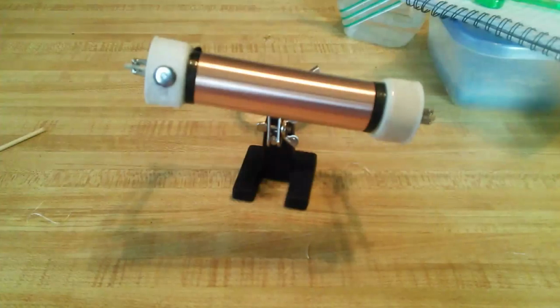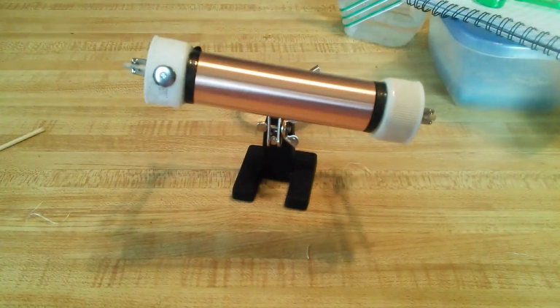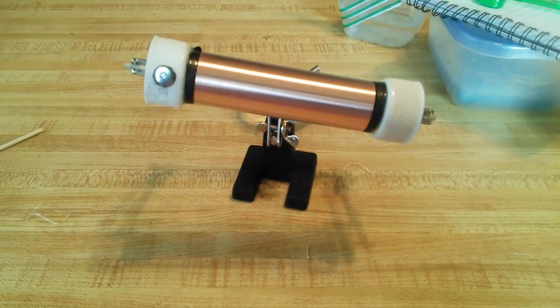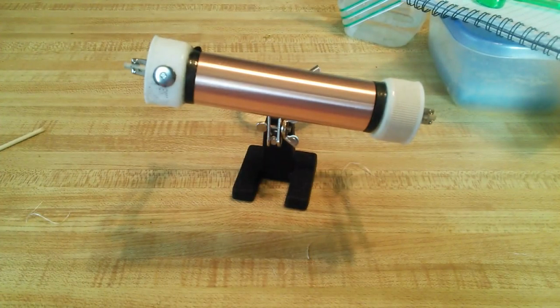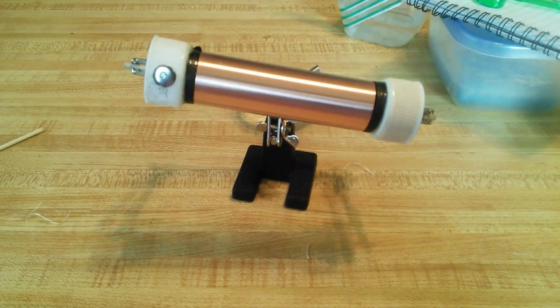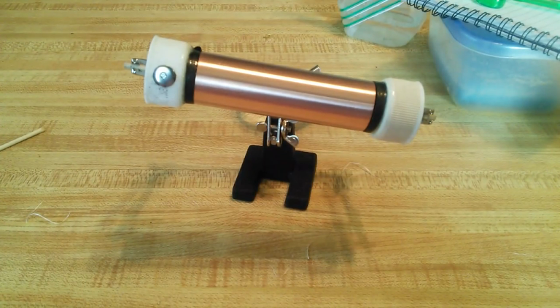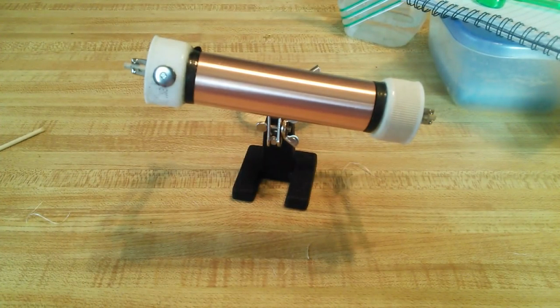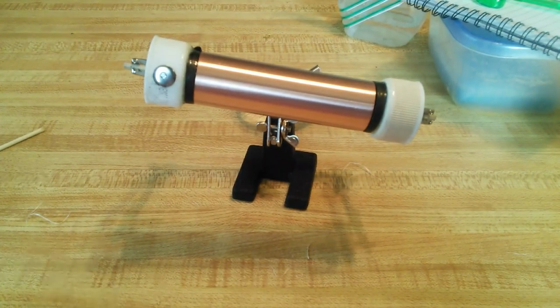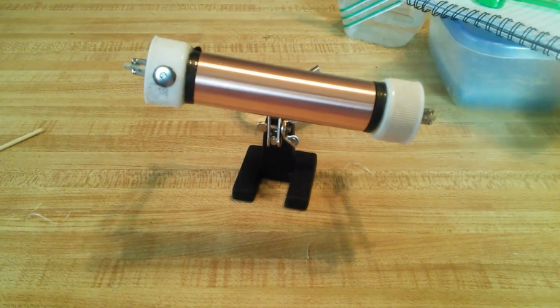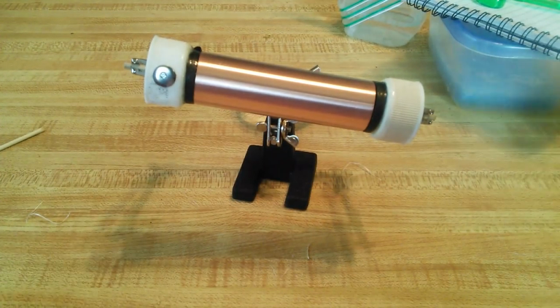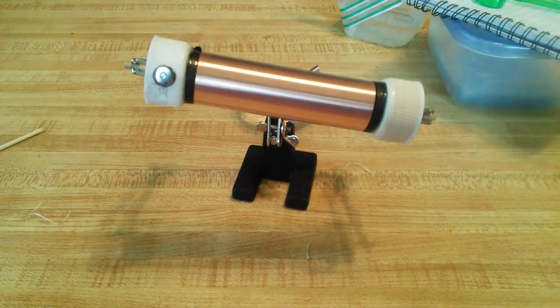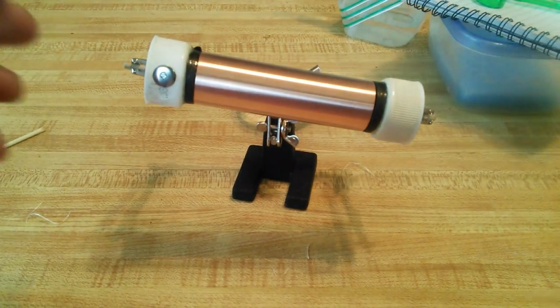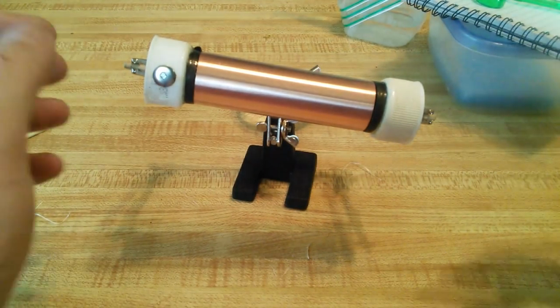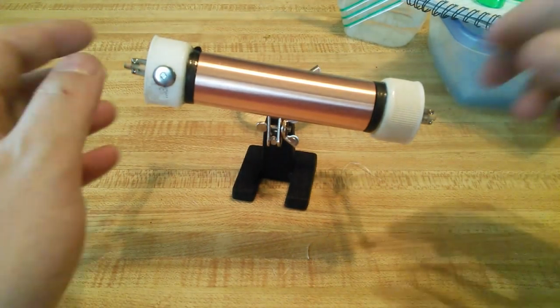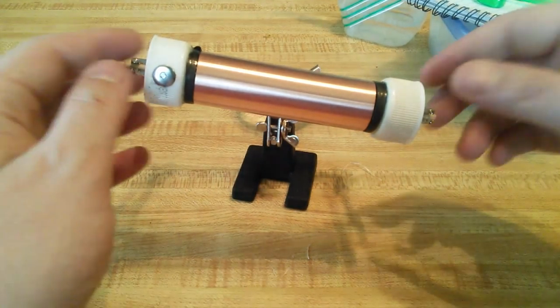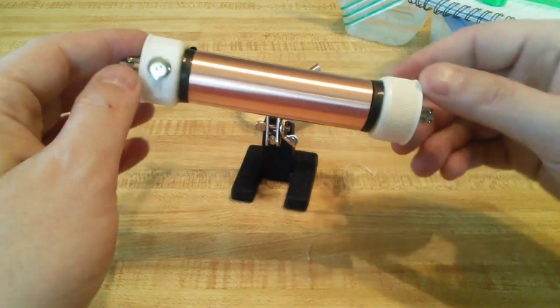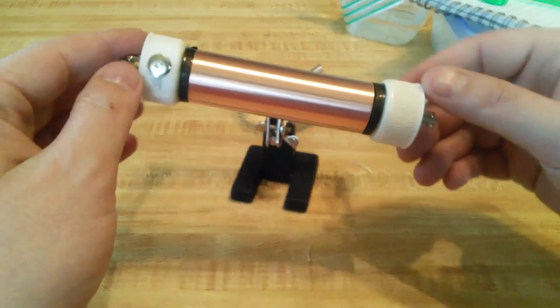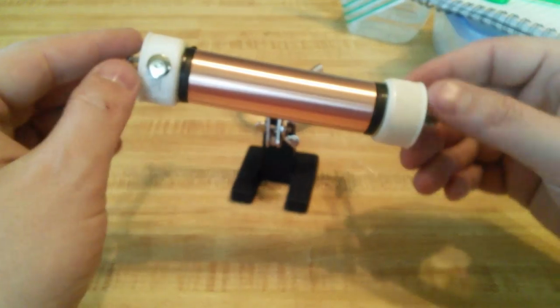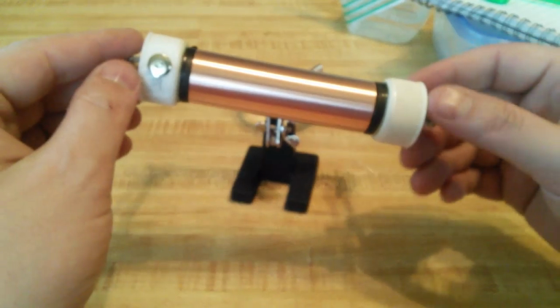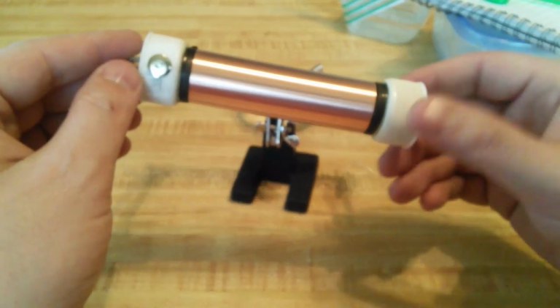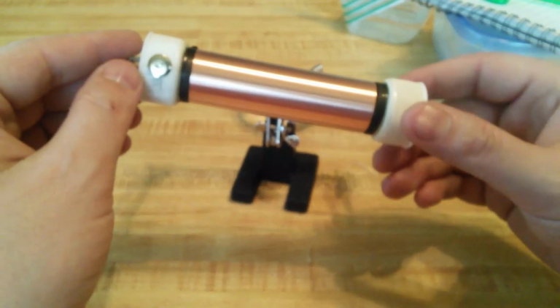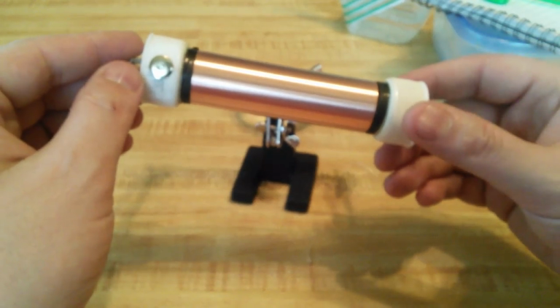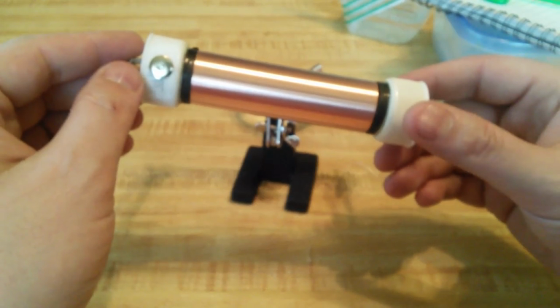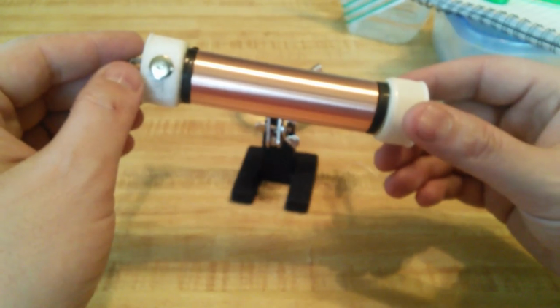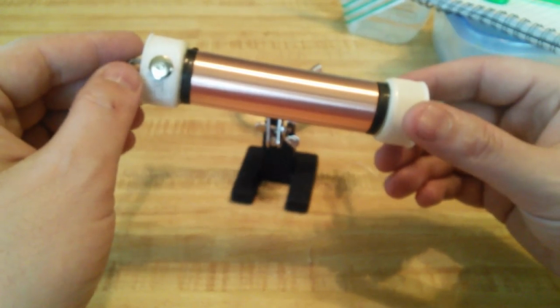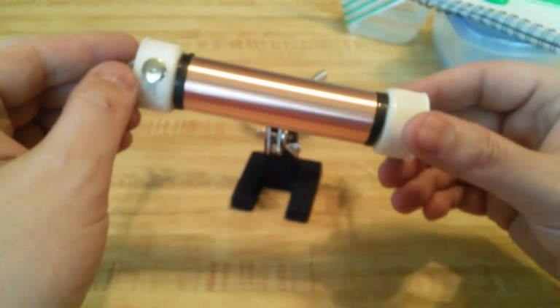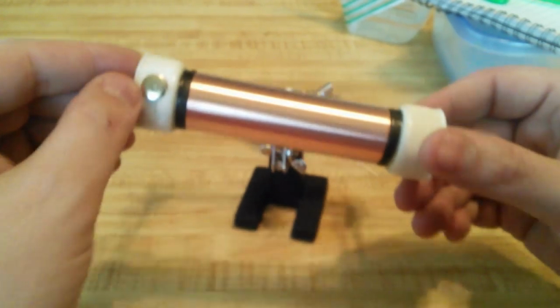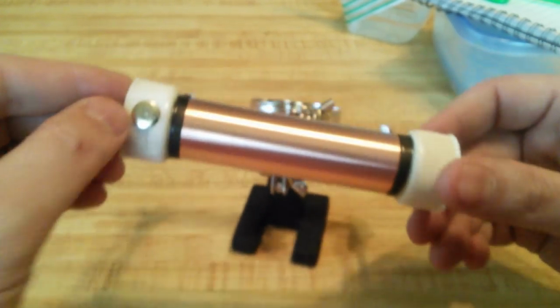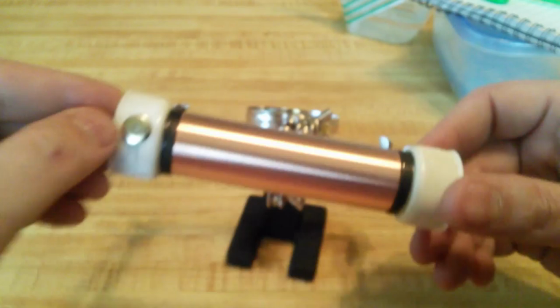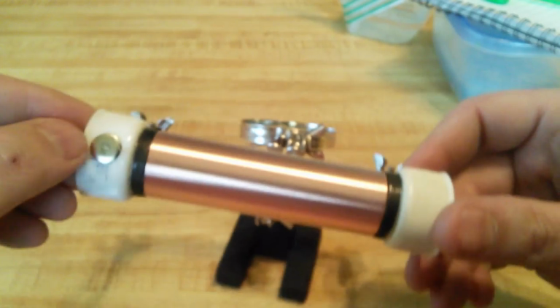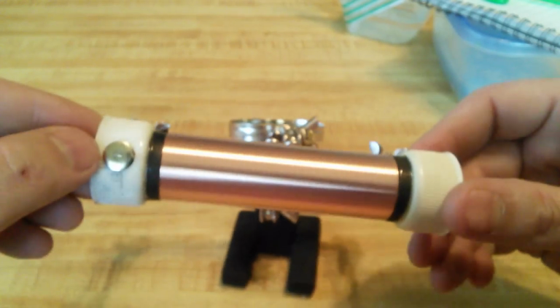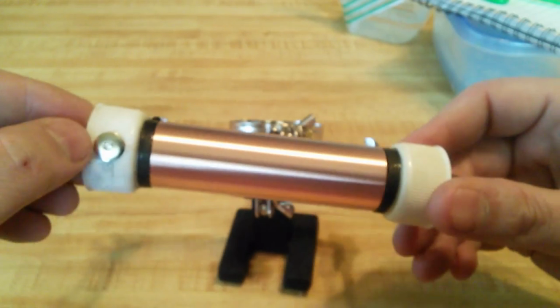Back again, Patina Beefs, with another tutorial. Today we're going to do the Sisal Fireball on this mod right here.